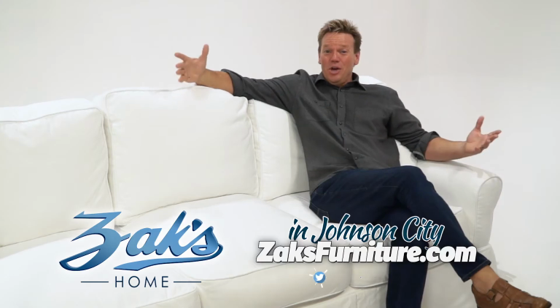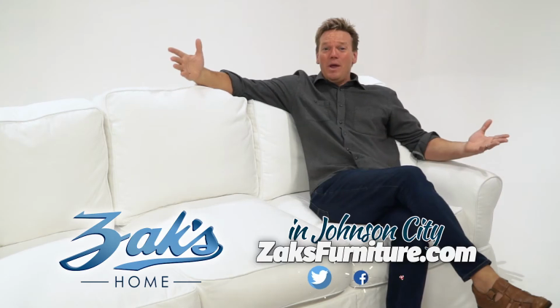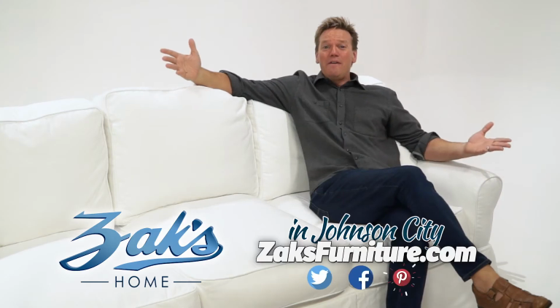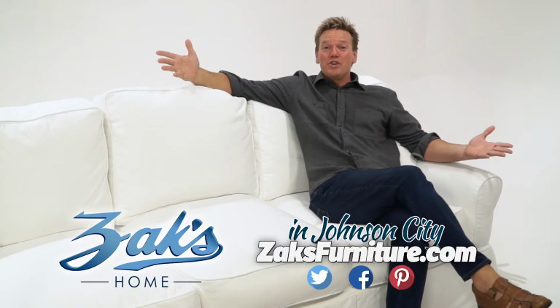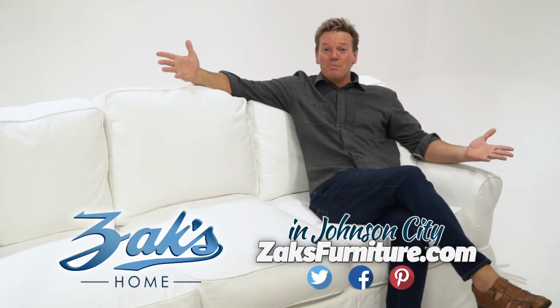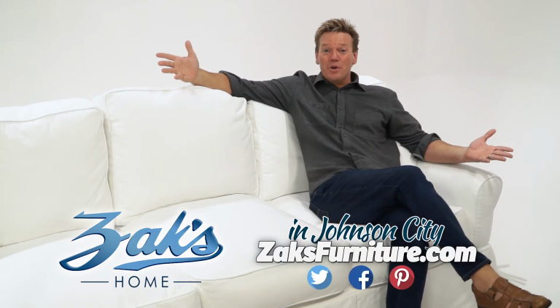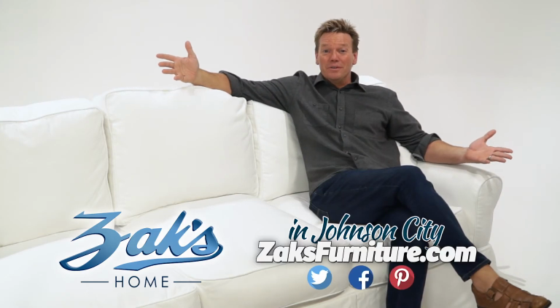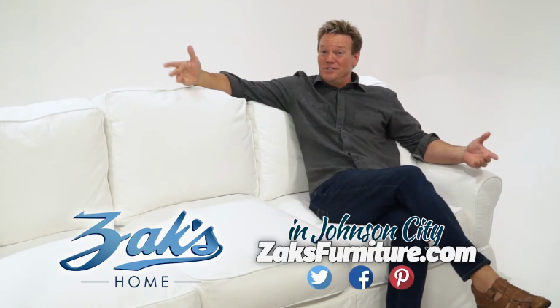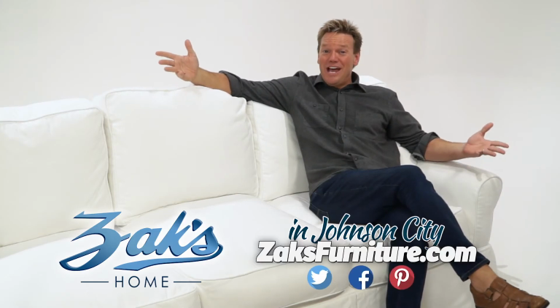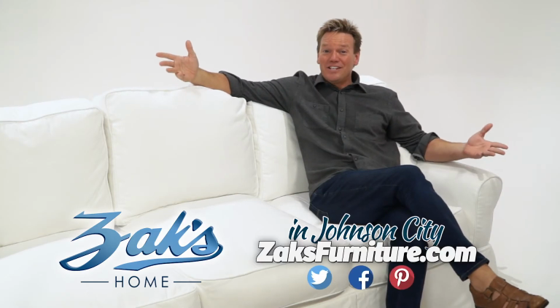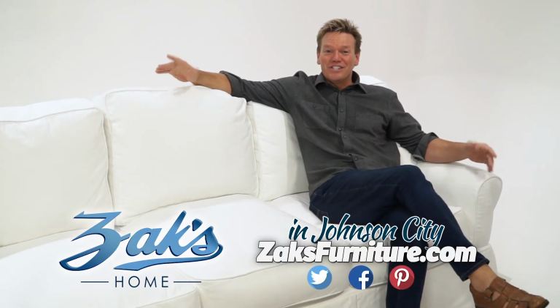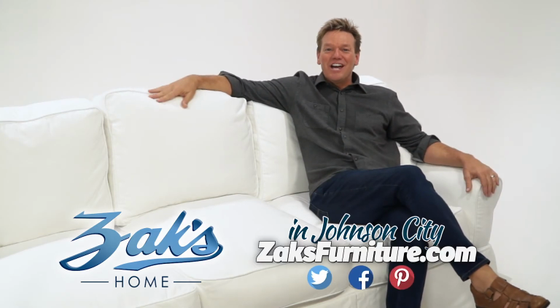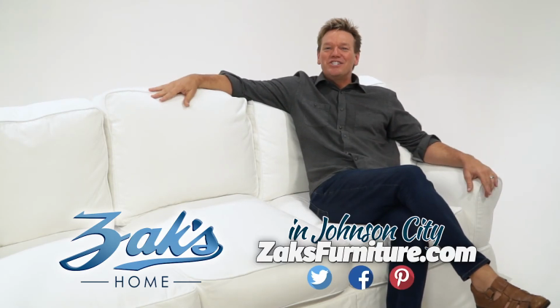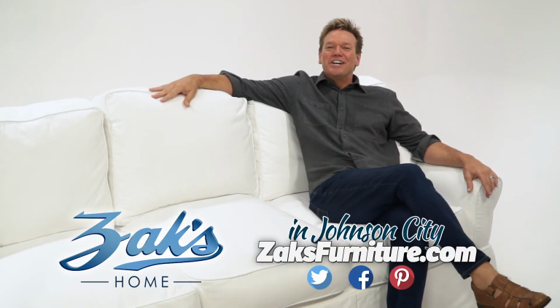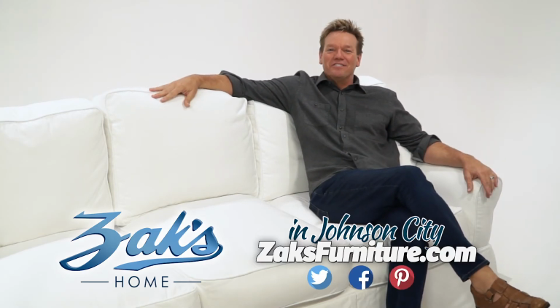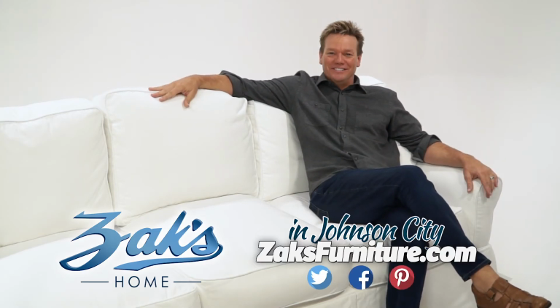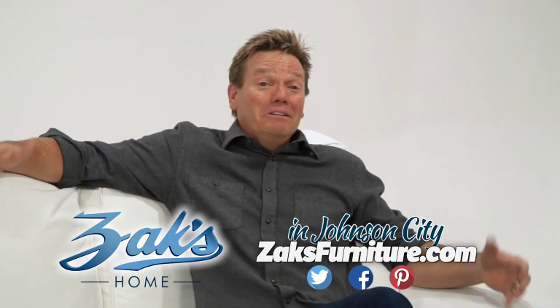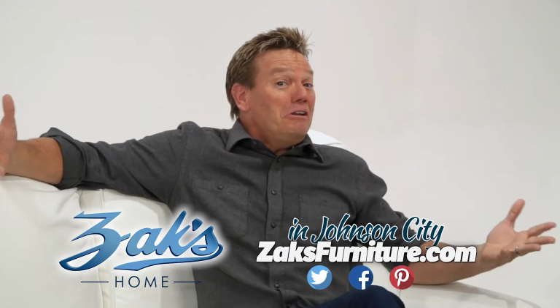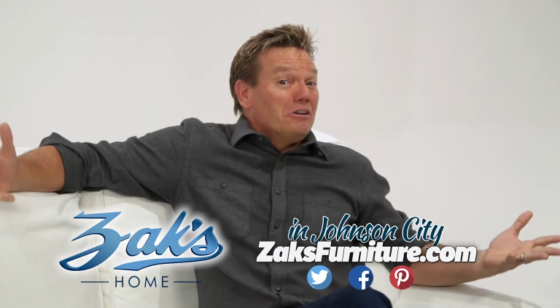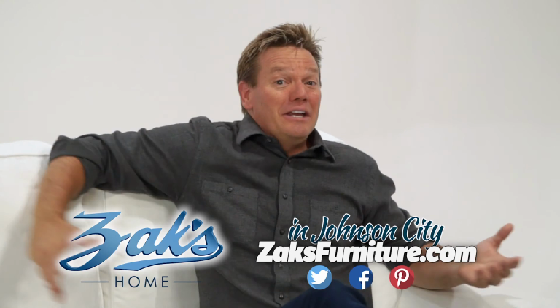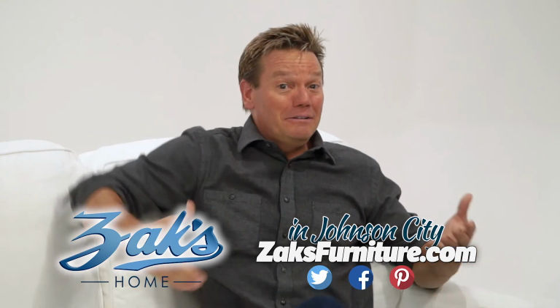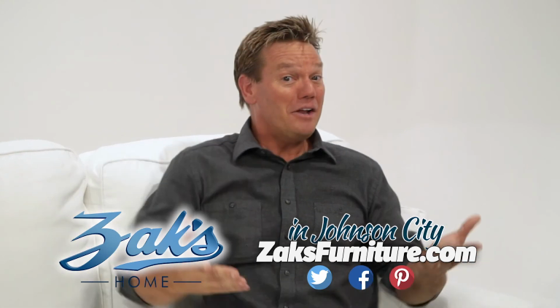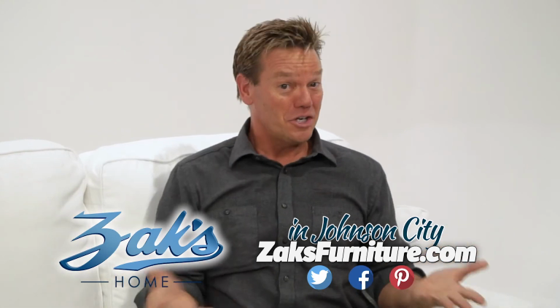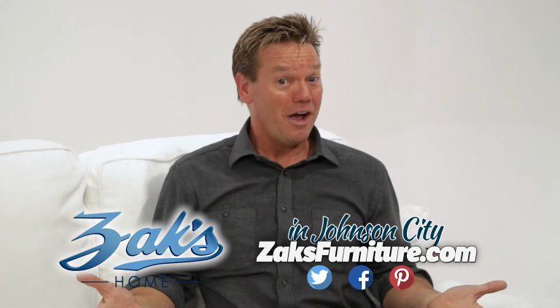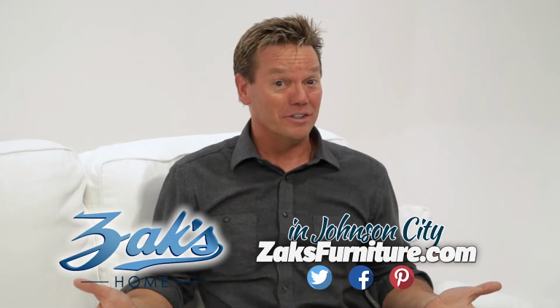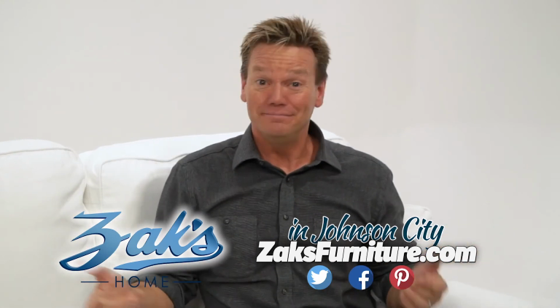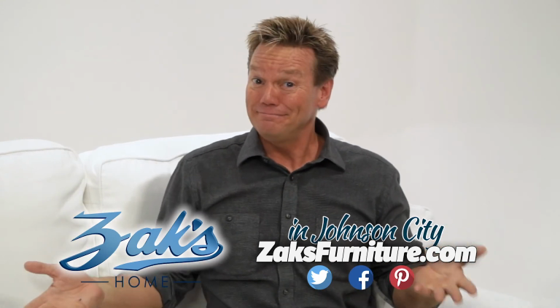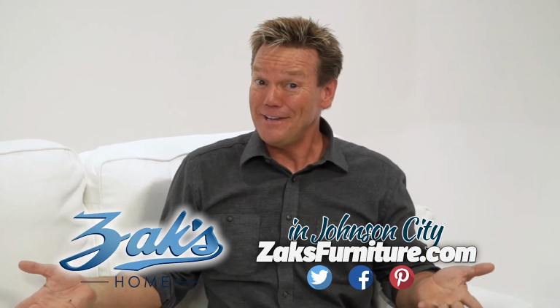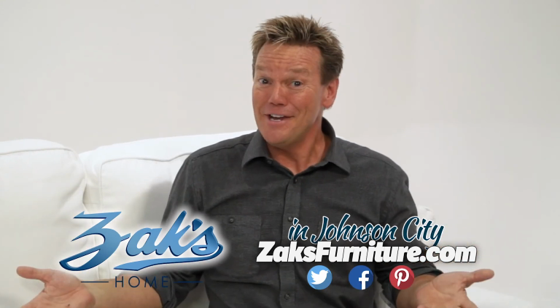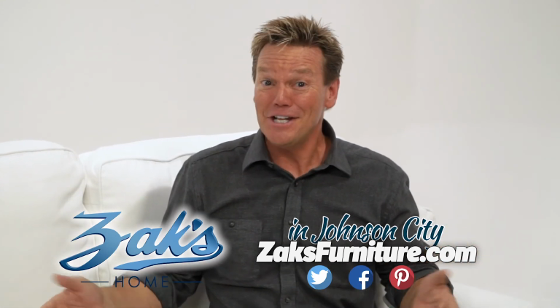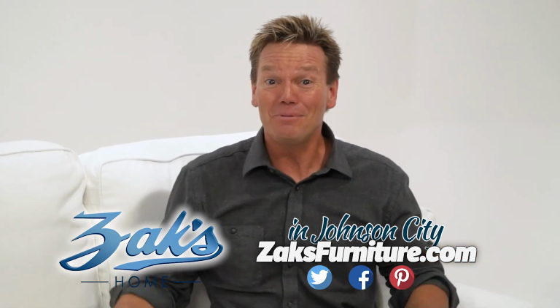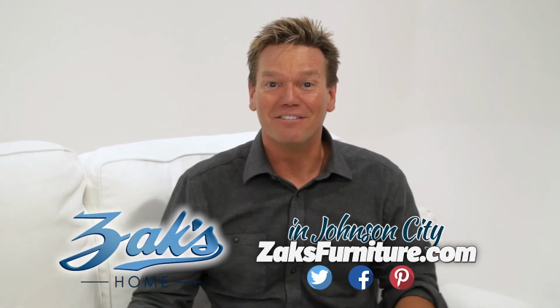So whatever your mood, Zach's has got you covered. Literally got you covered in a slip cover.